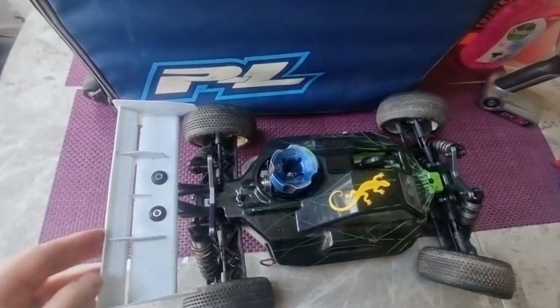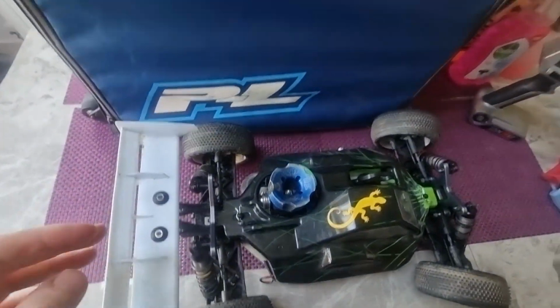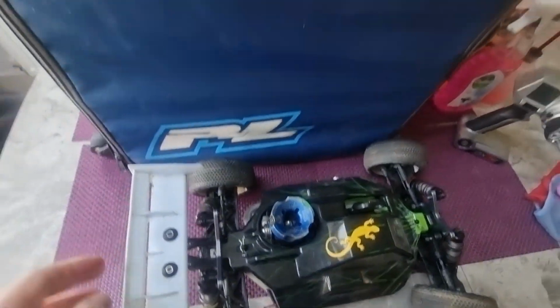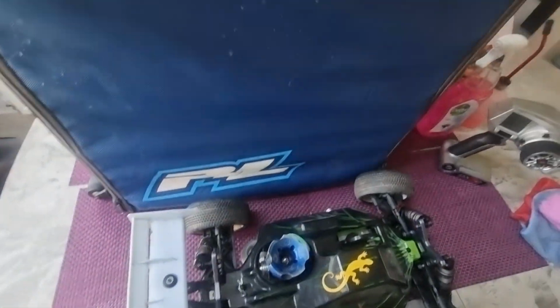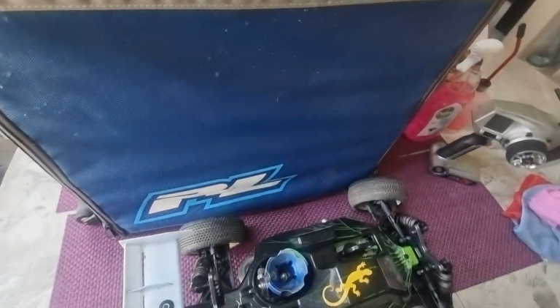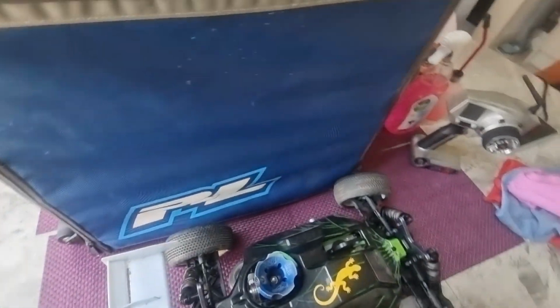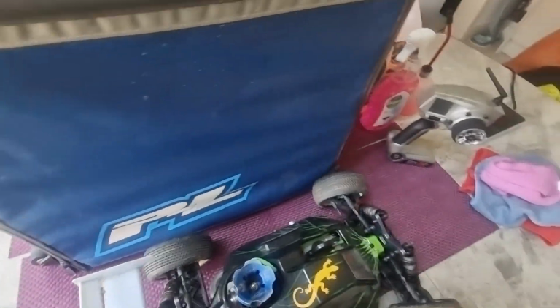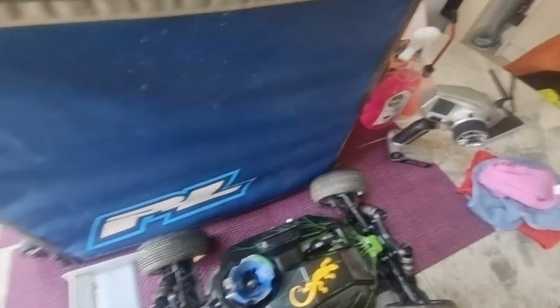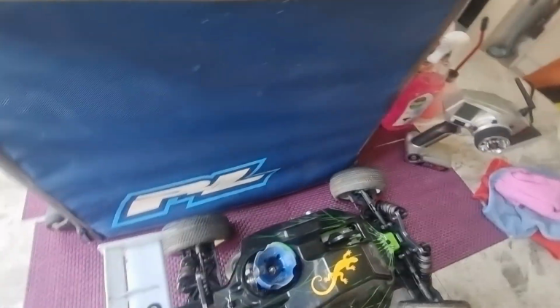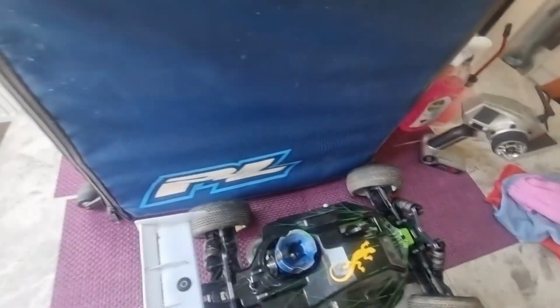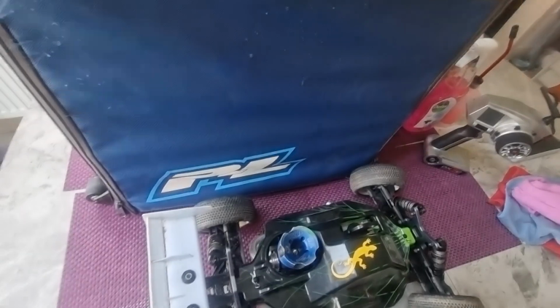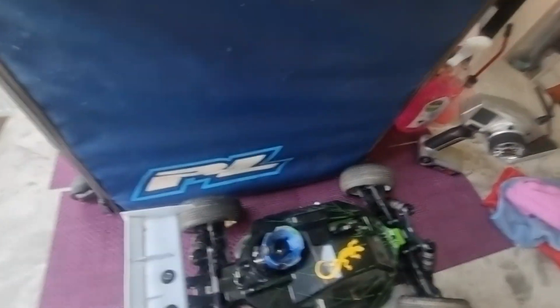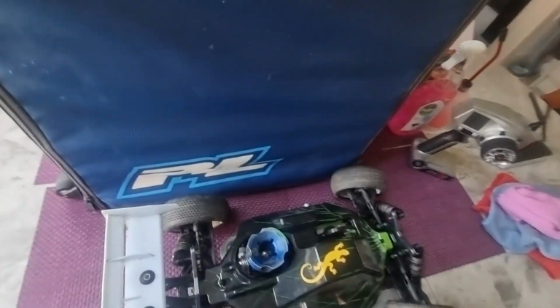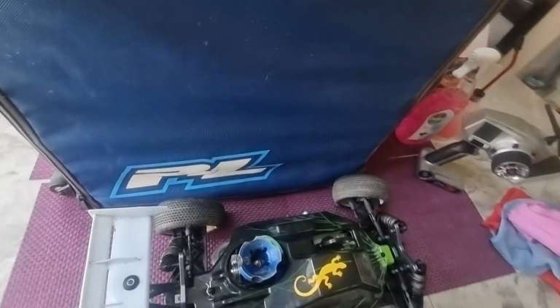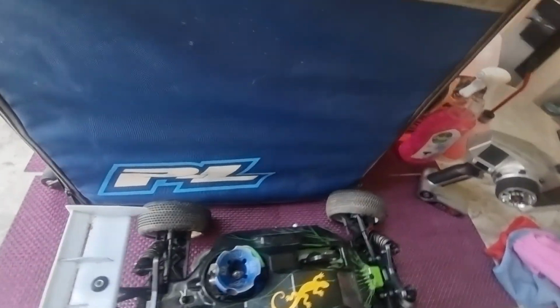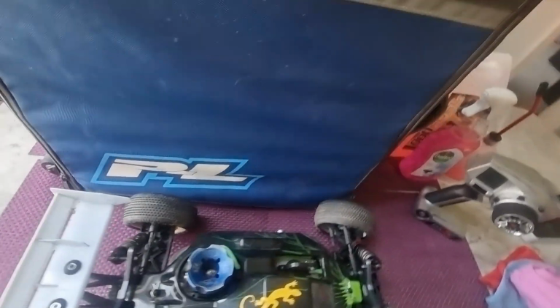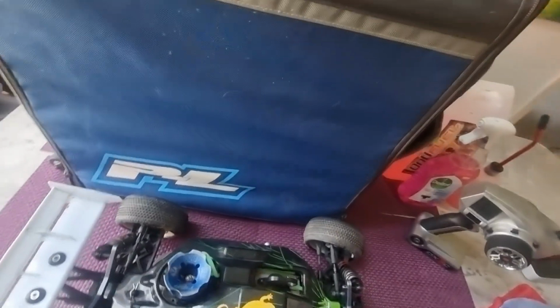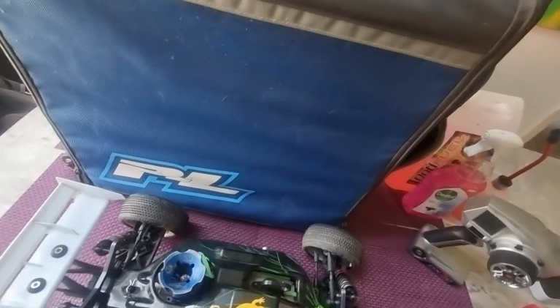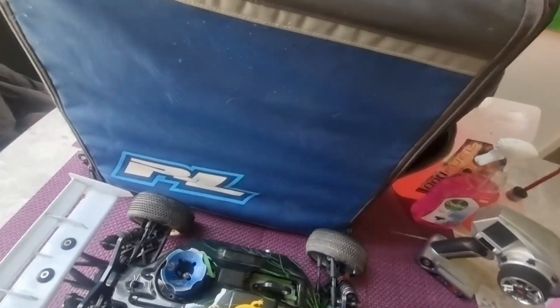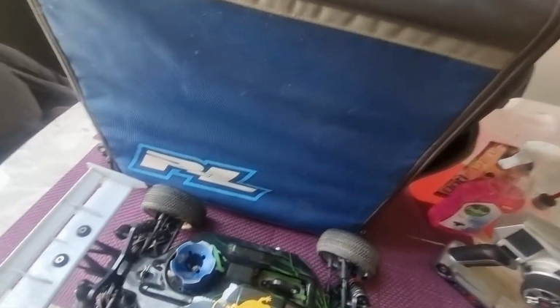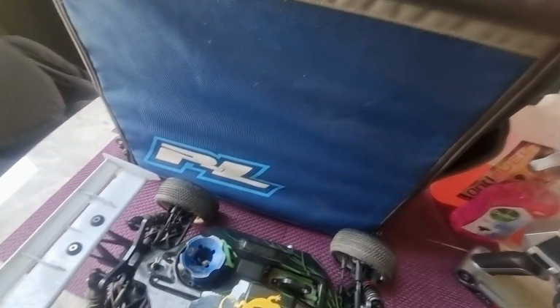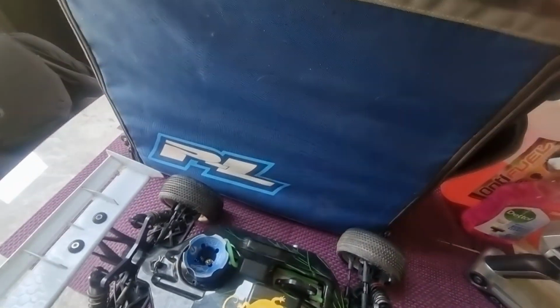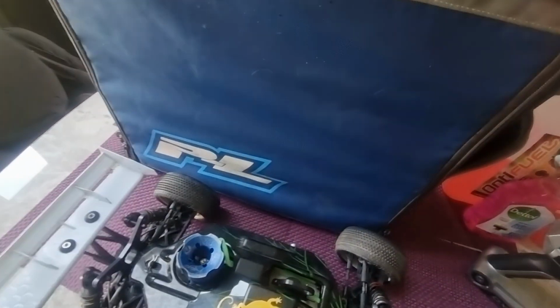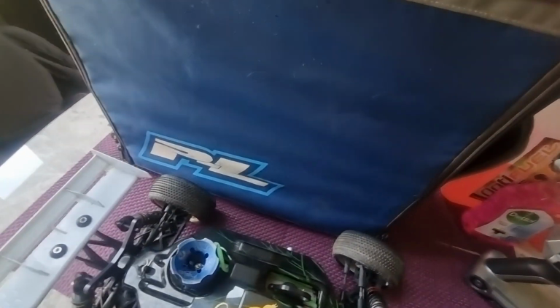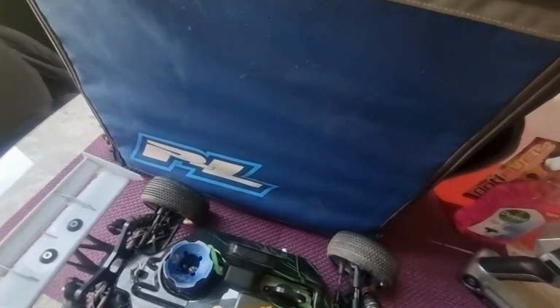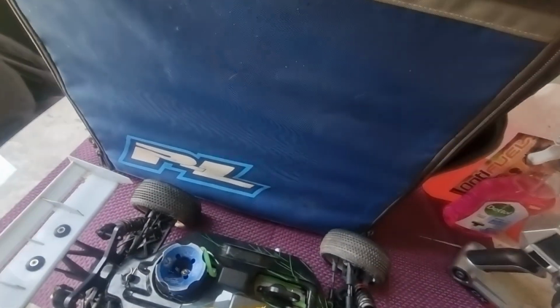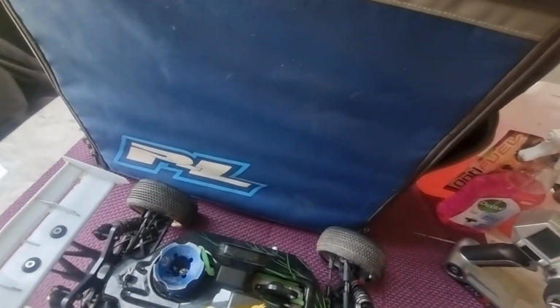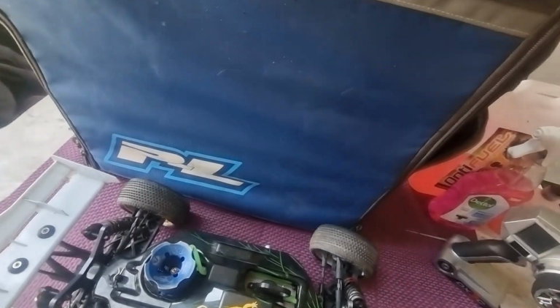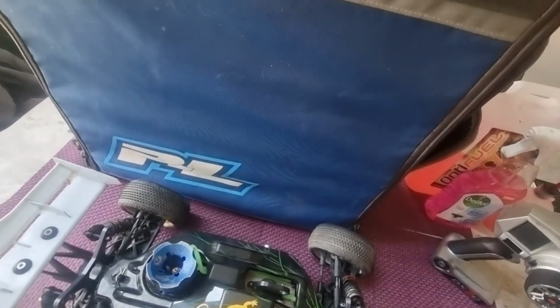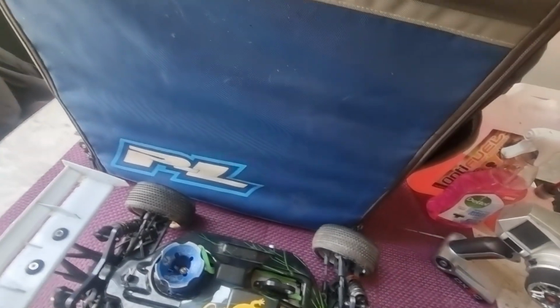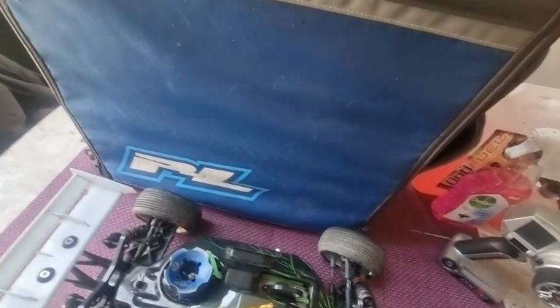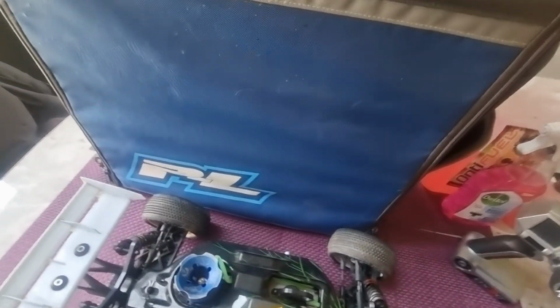Car down — I'll put that to one side for now and show you what else is in the bag first.